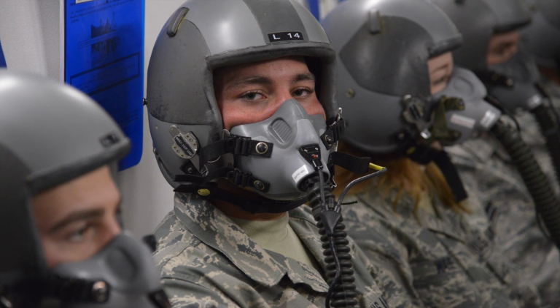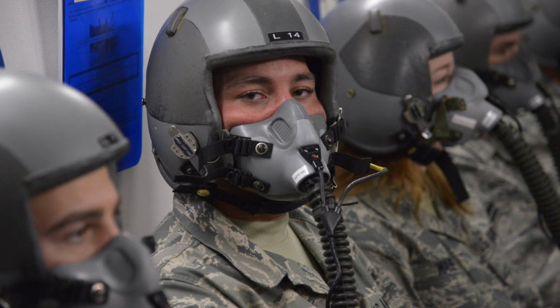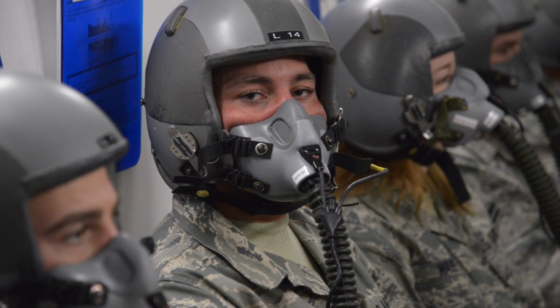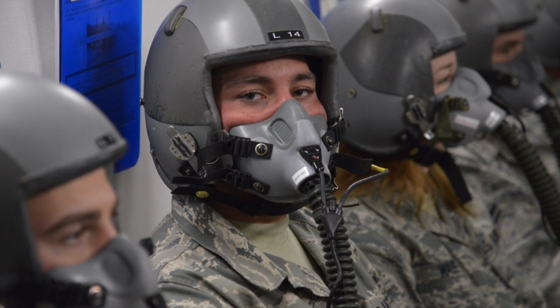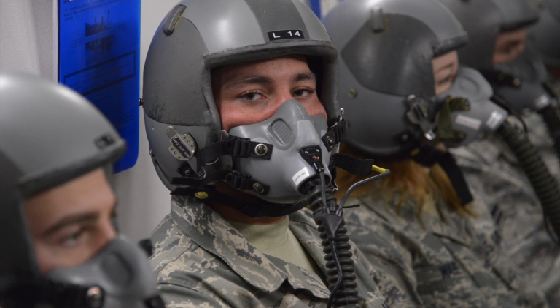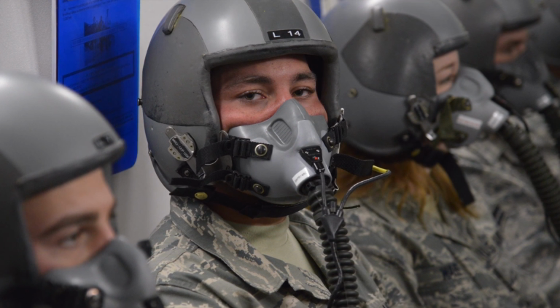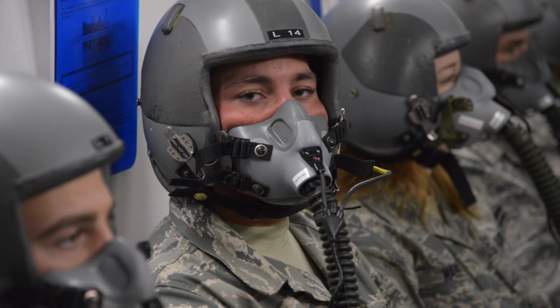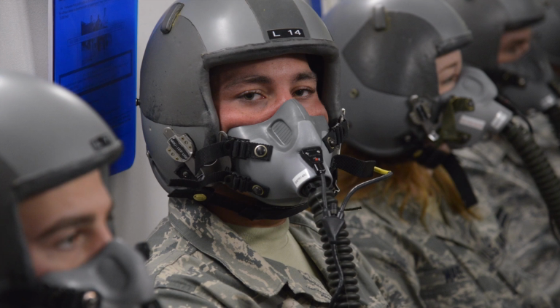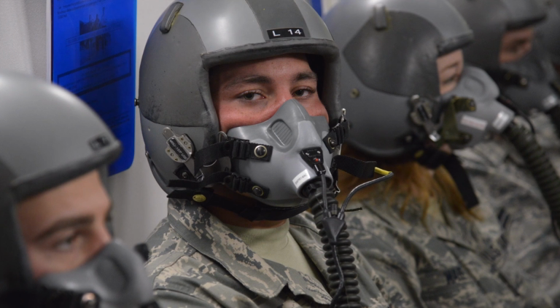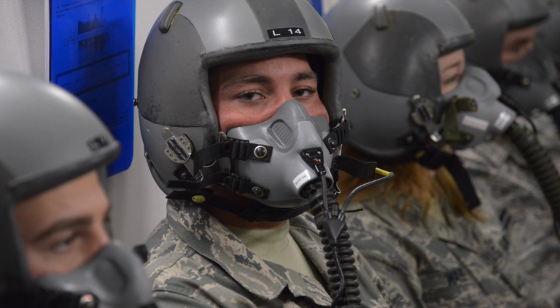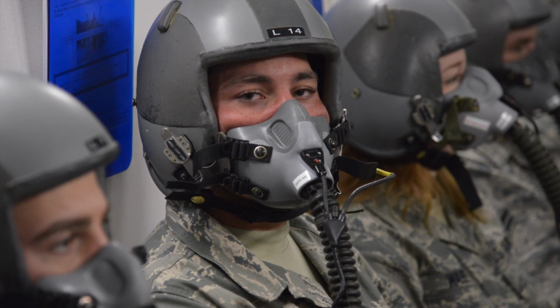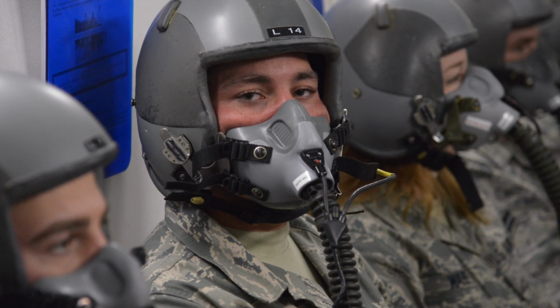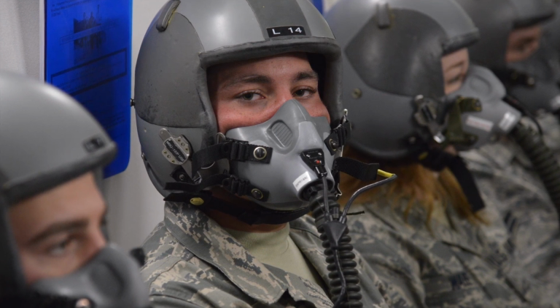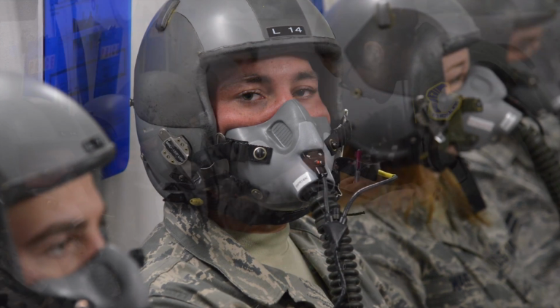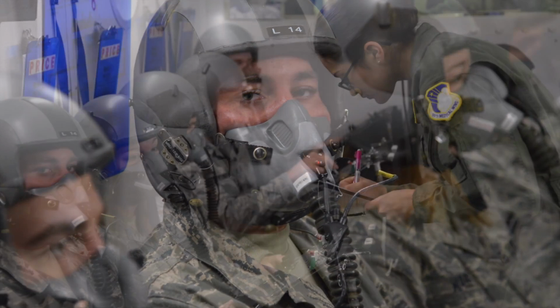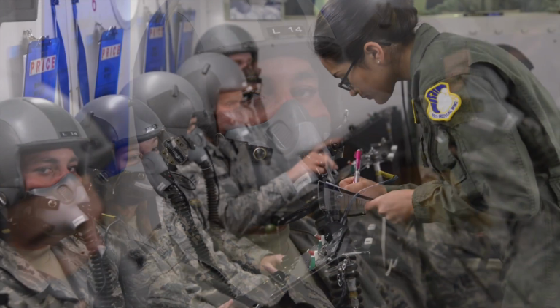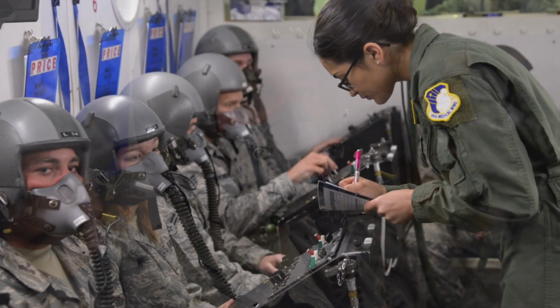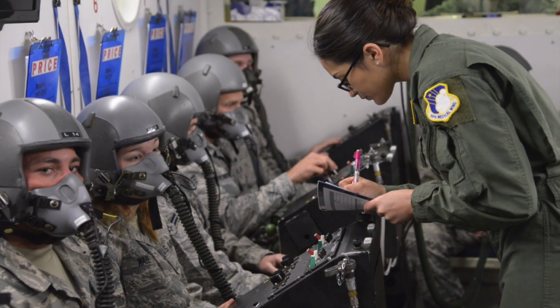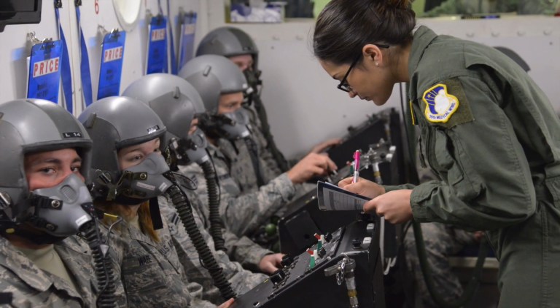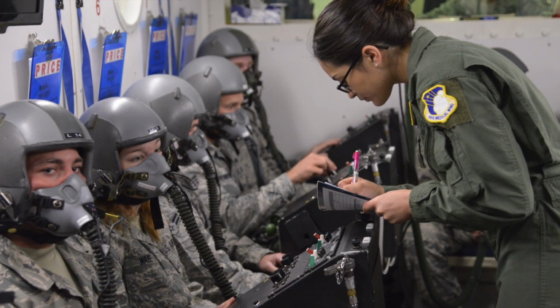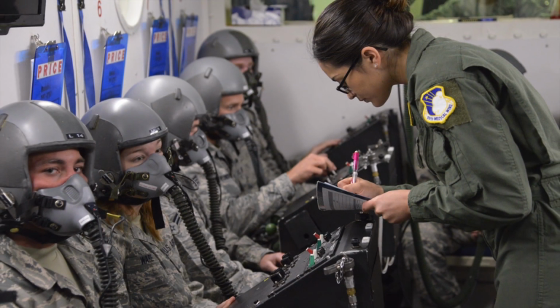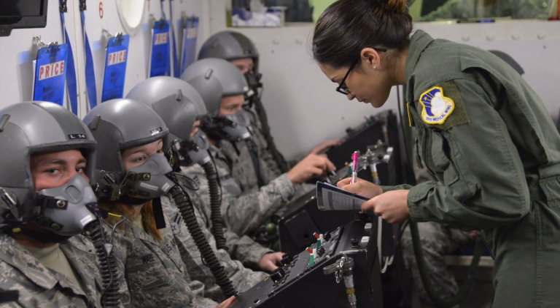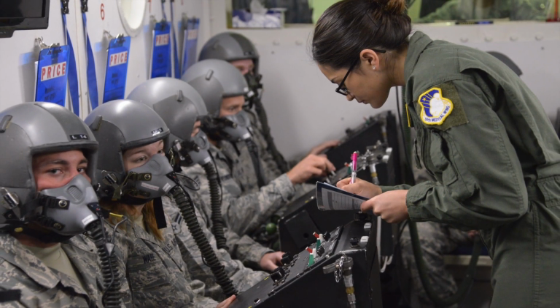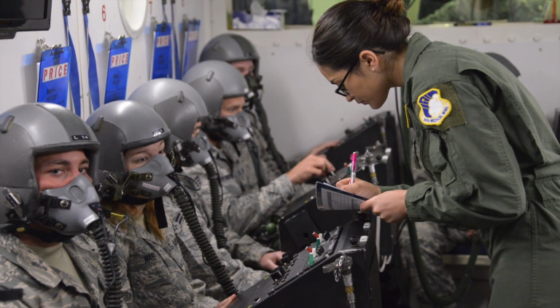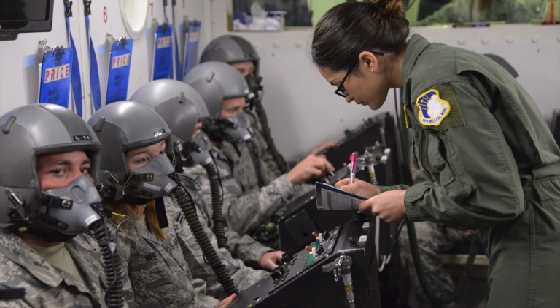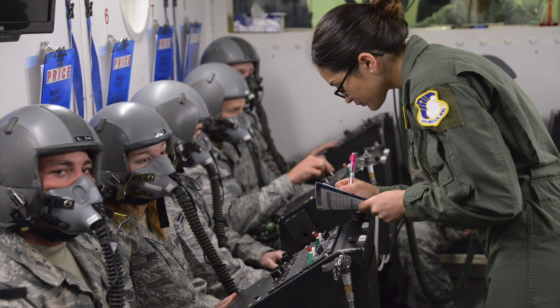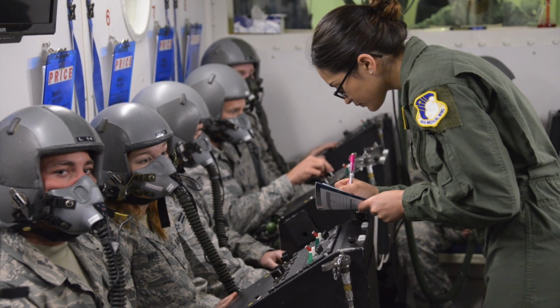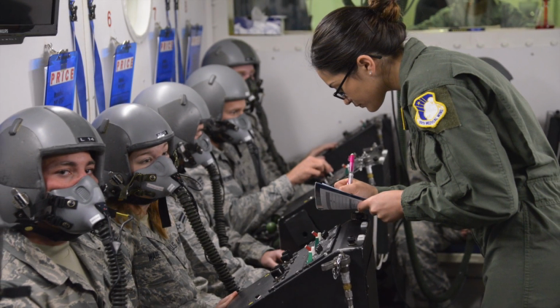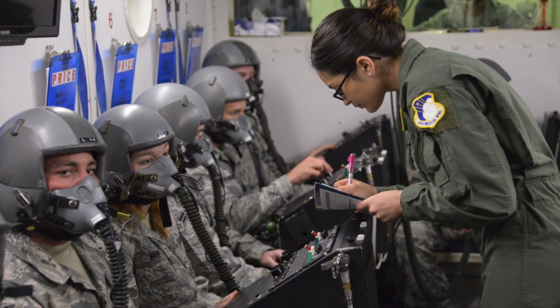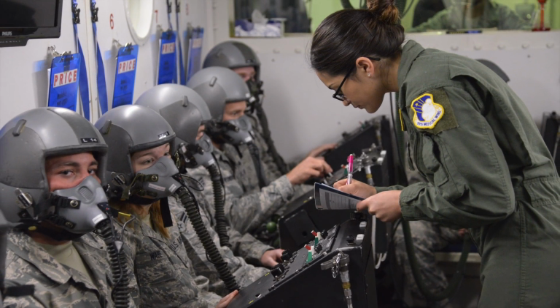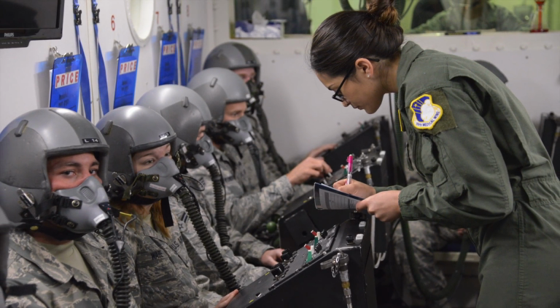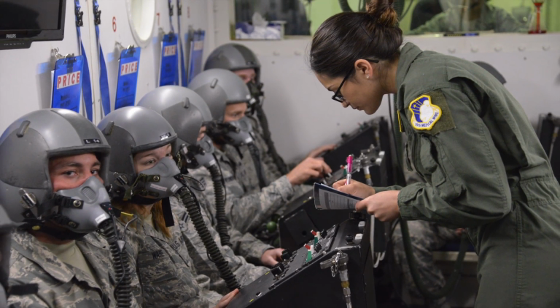Seat number two on your mask is a little different, so you need to push that up. You'll feel it clicking into place.